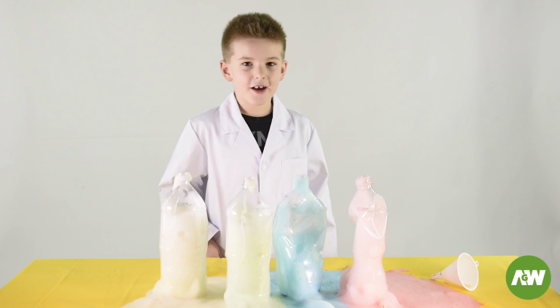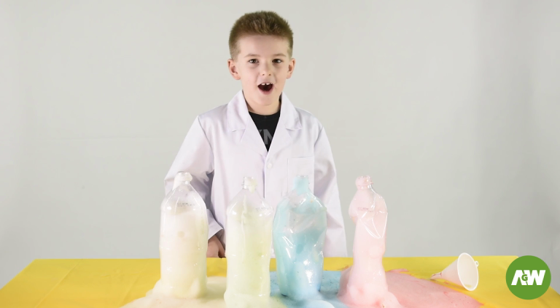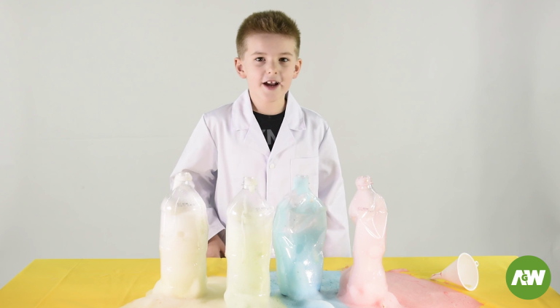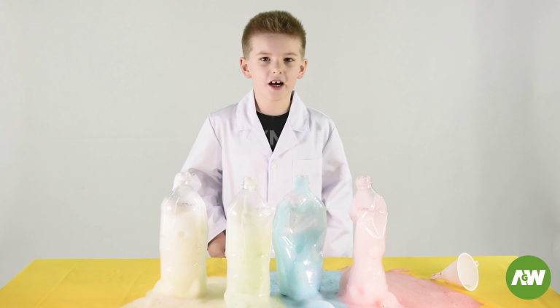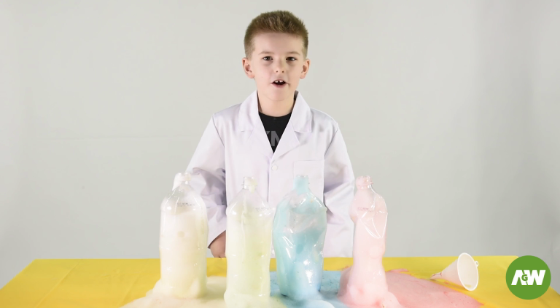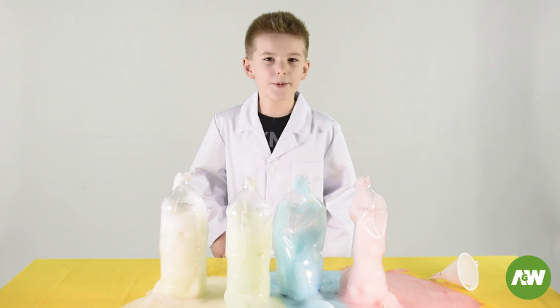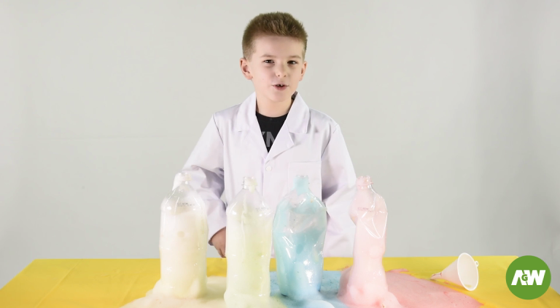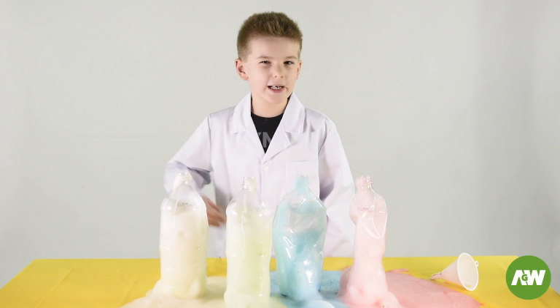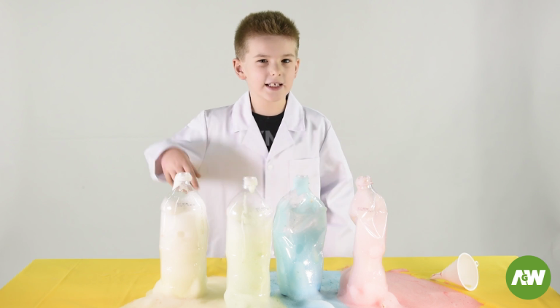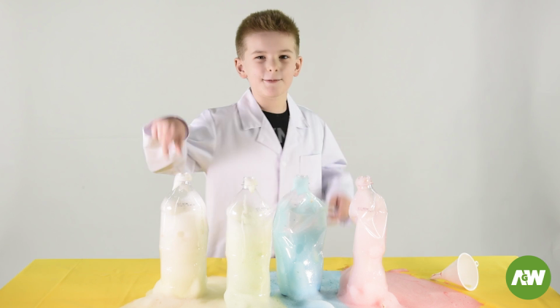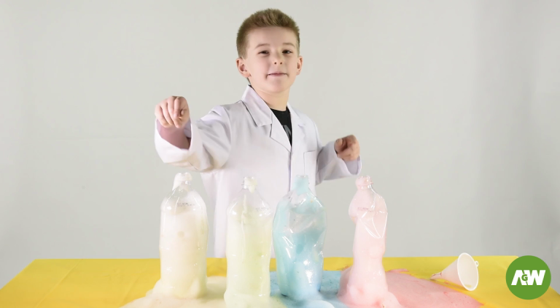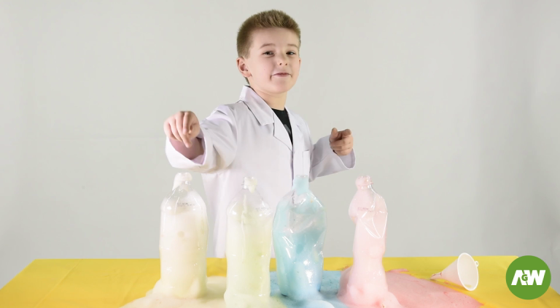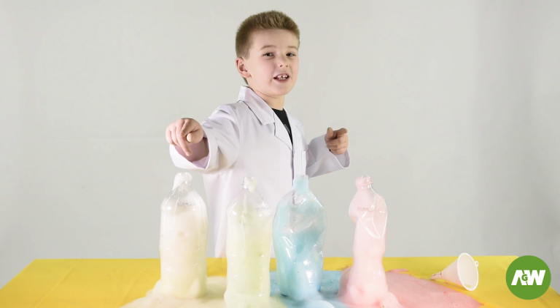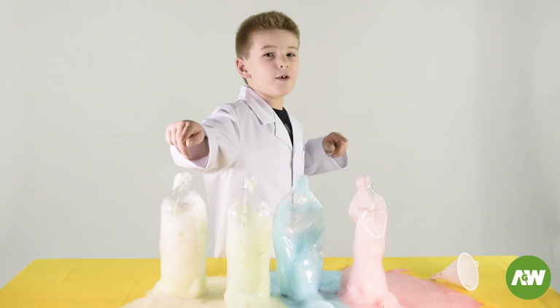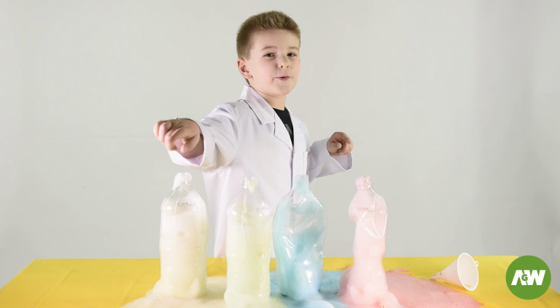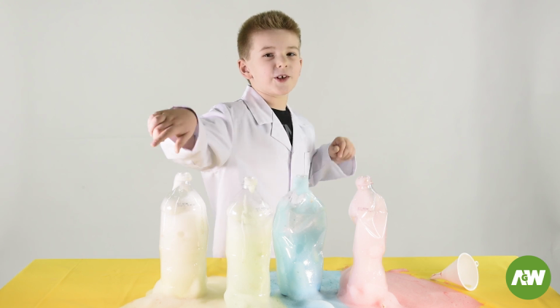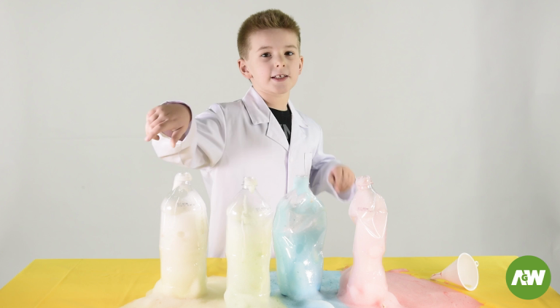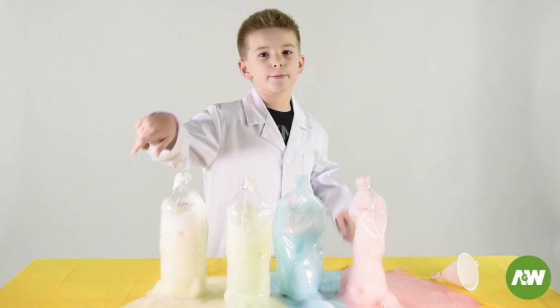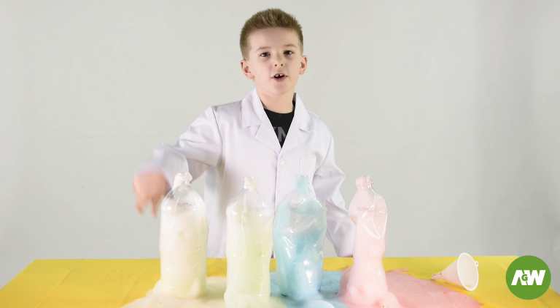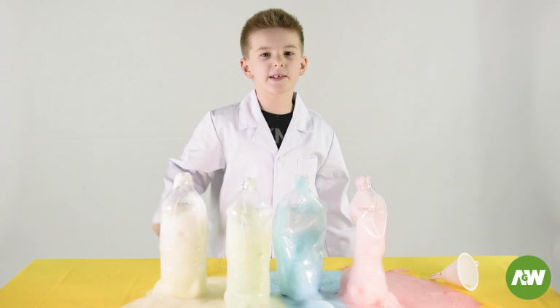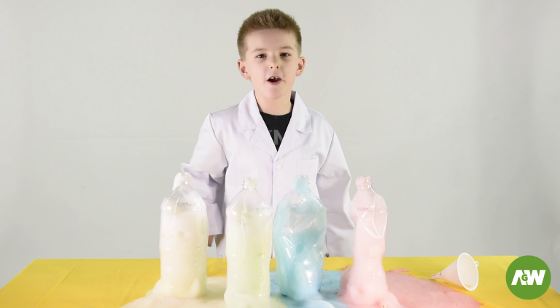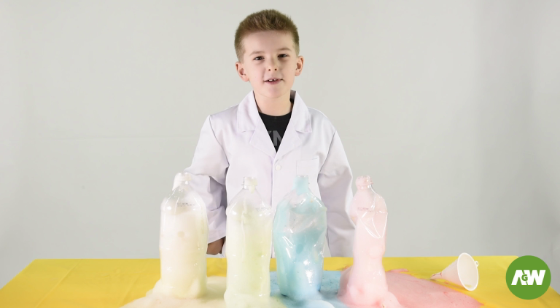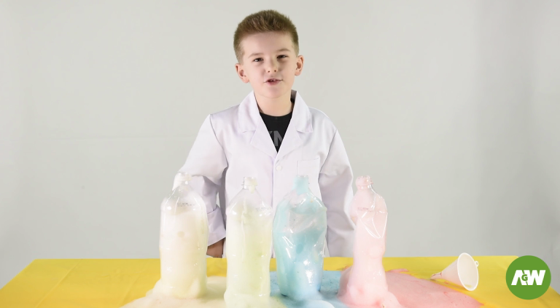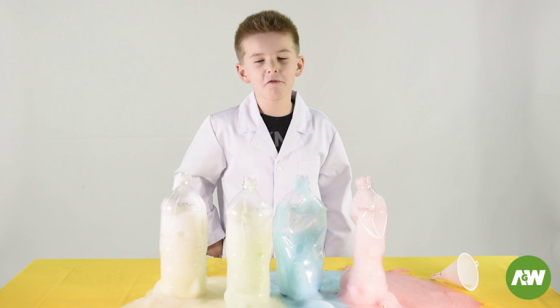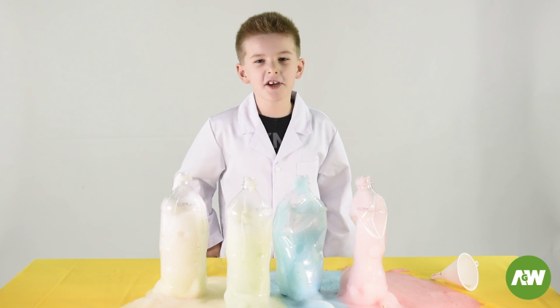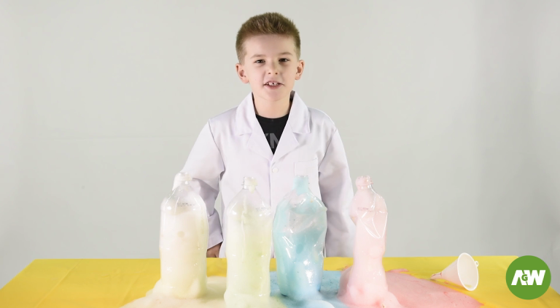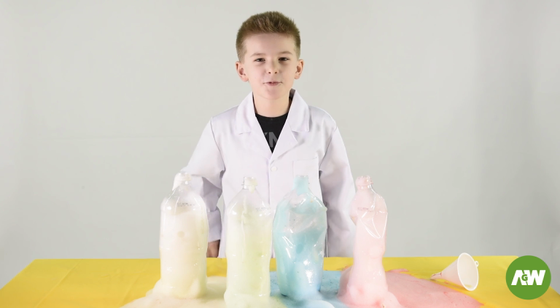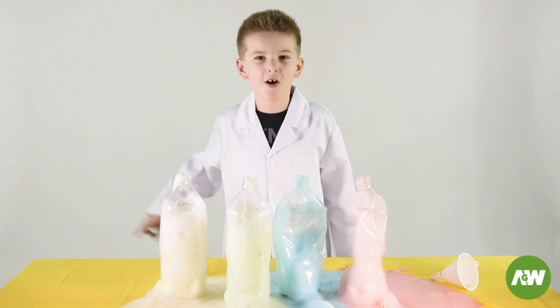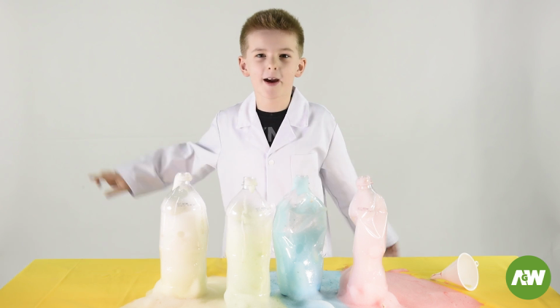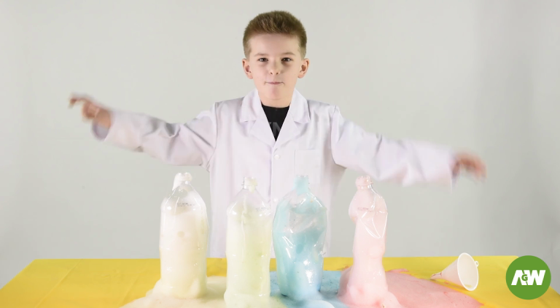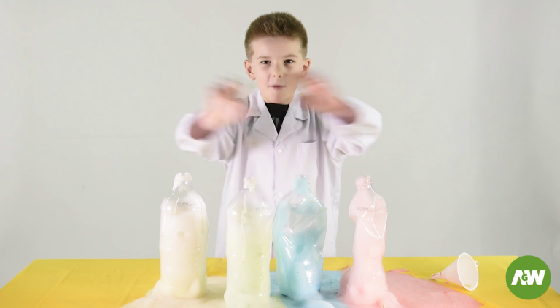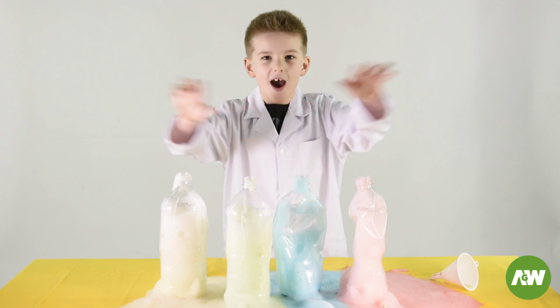Guys, I hope you enjoyed my experiment video. If you want to see more experiments, don't forget to subscribe. Bye!